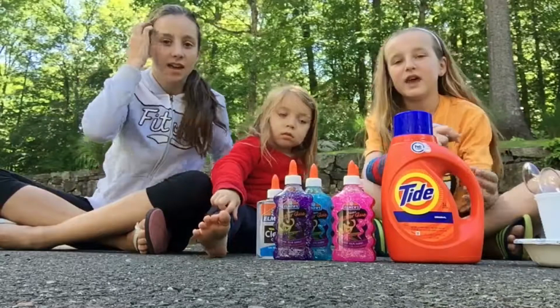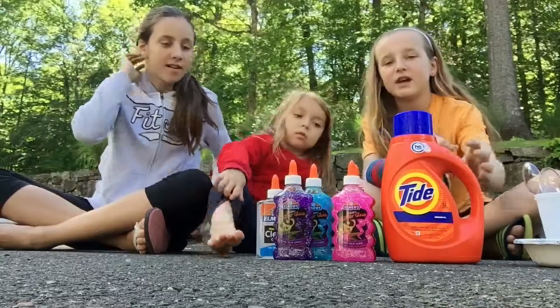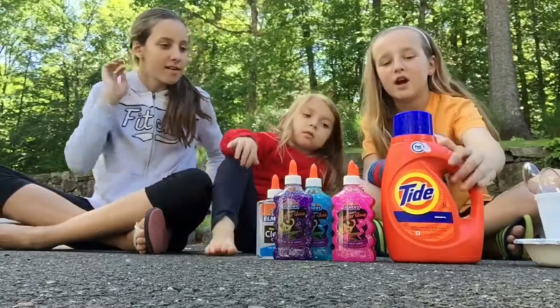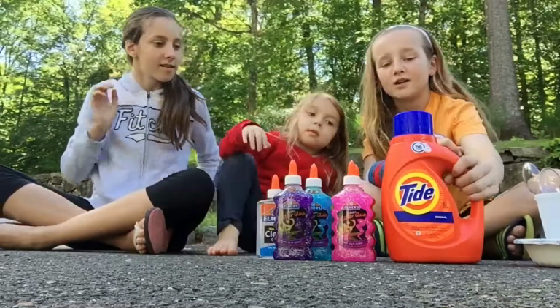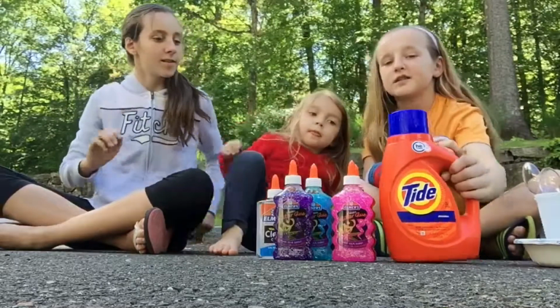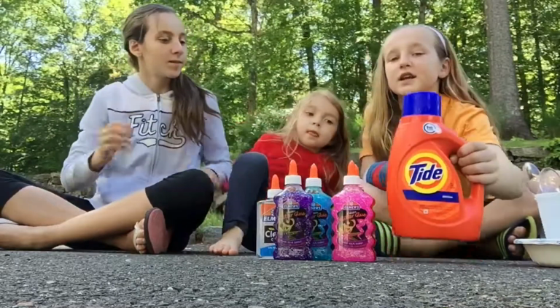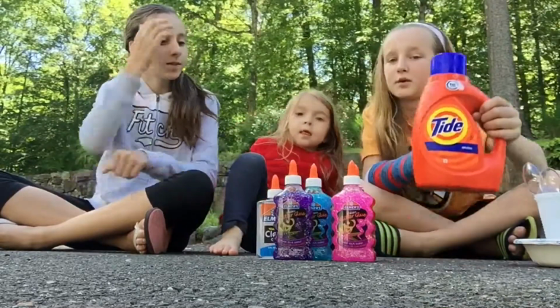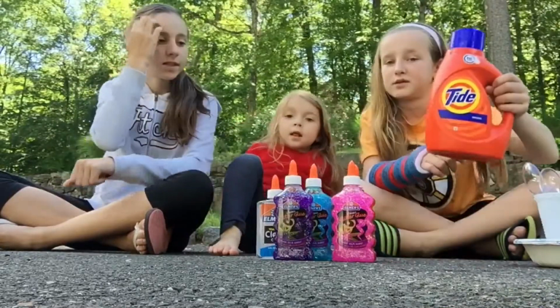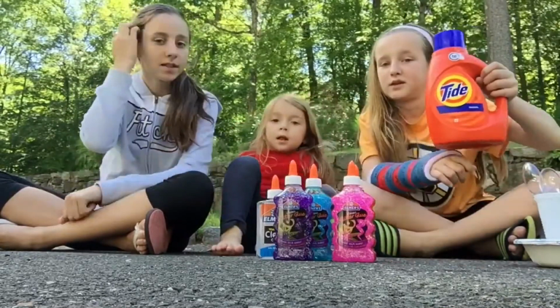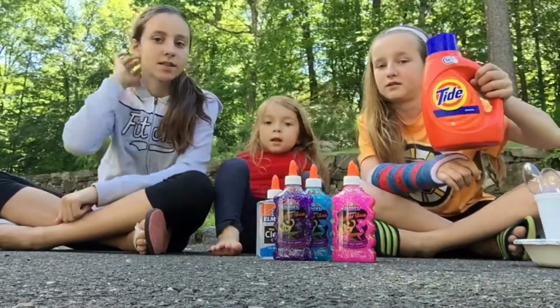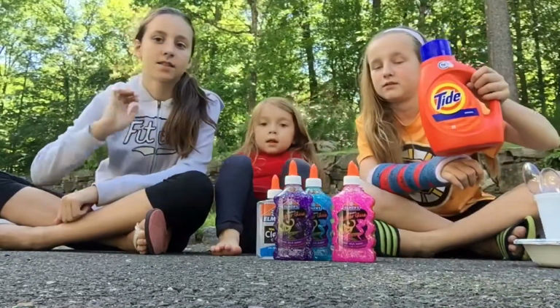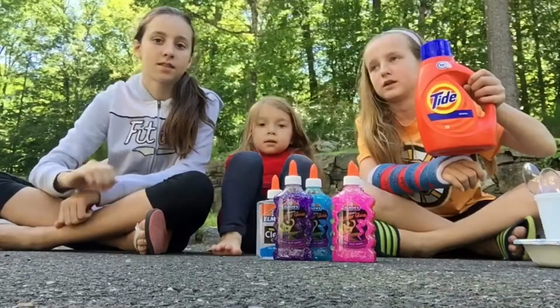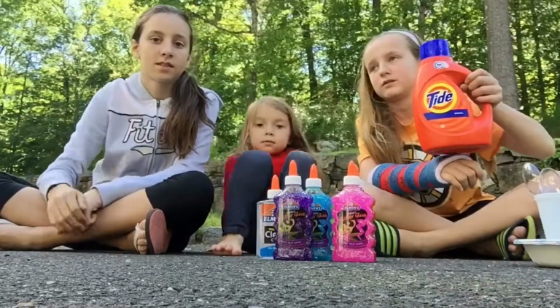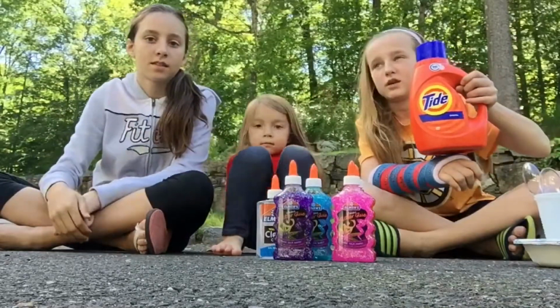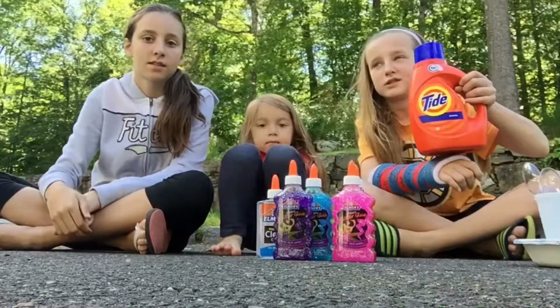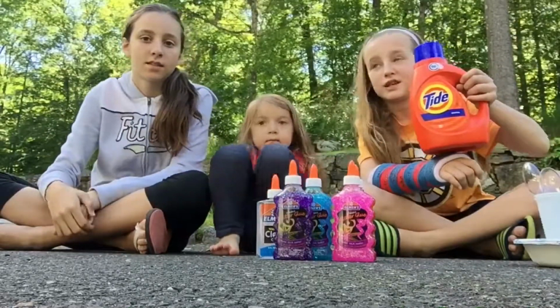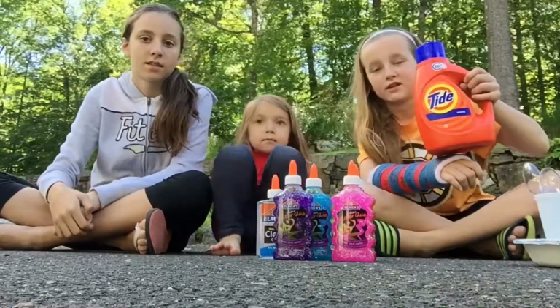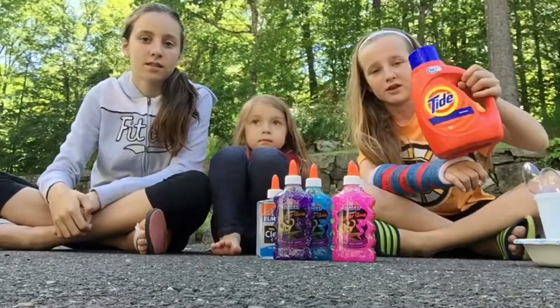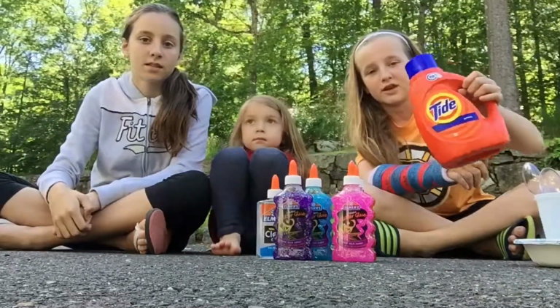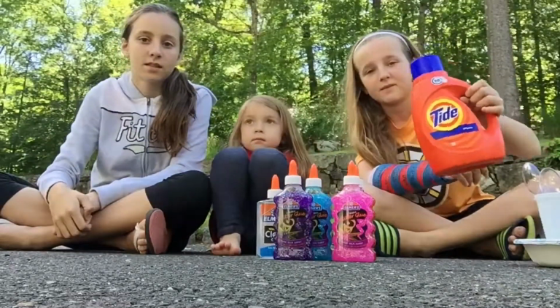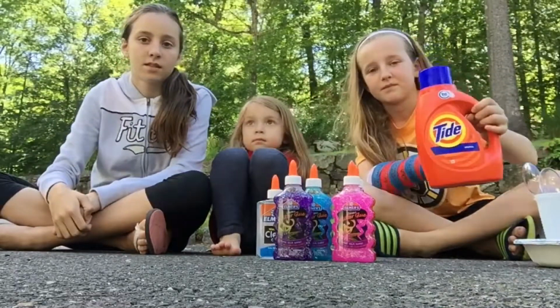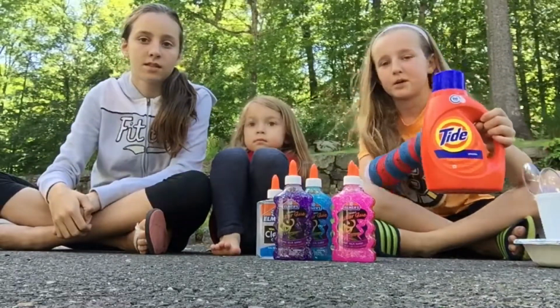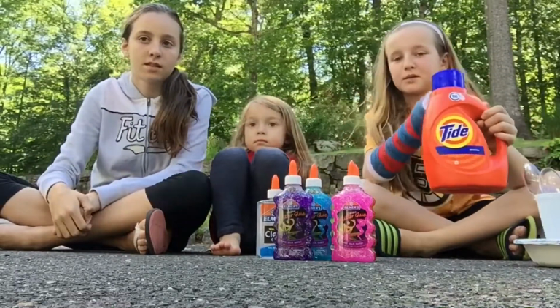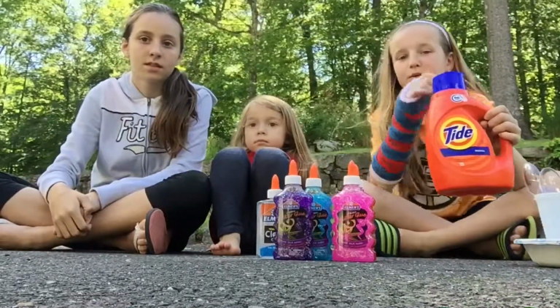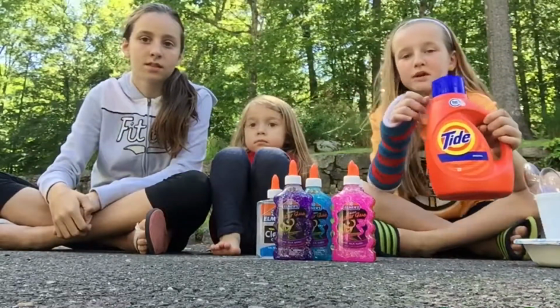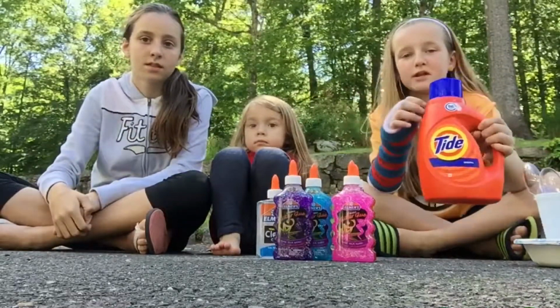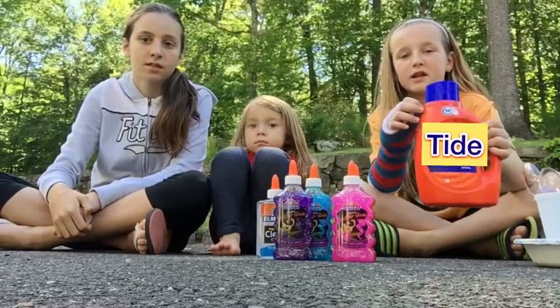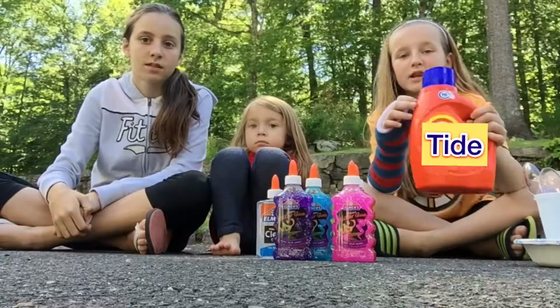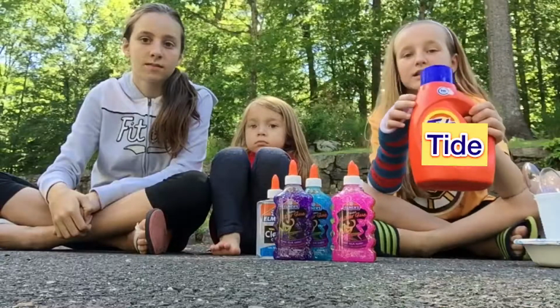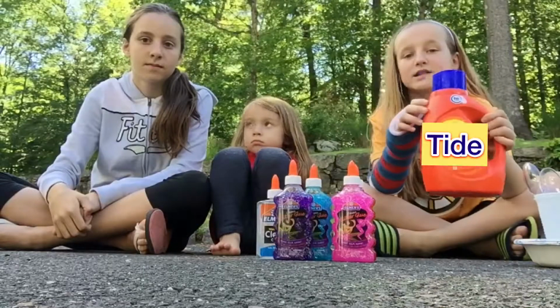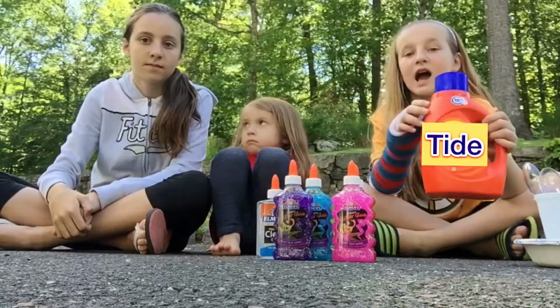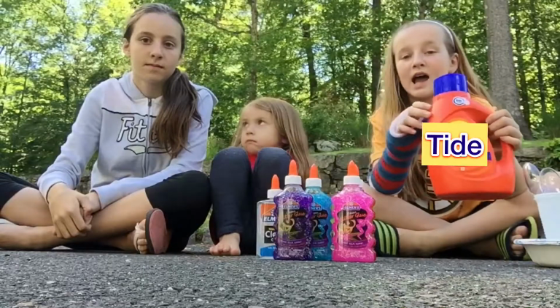Our second most important ingredient is Tide.